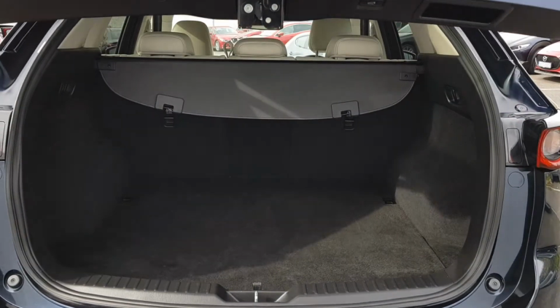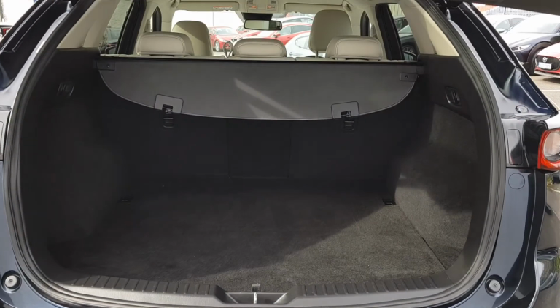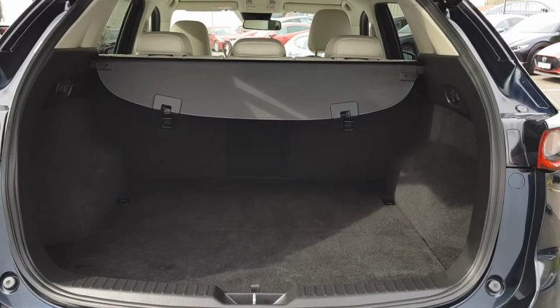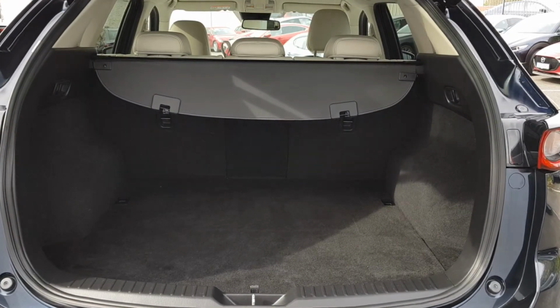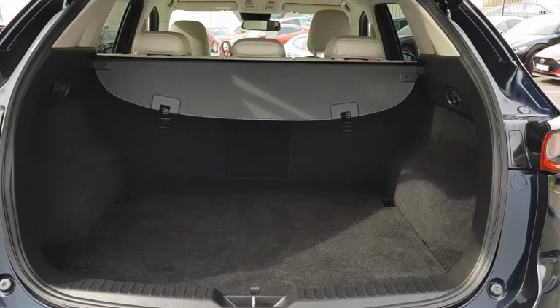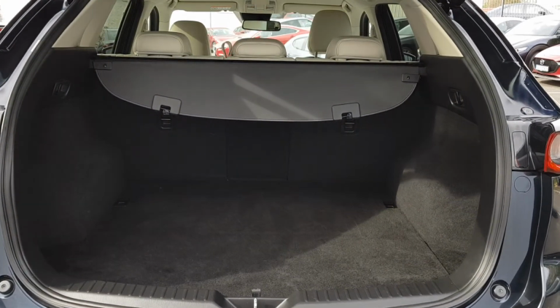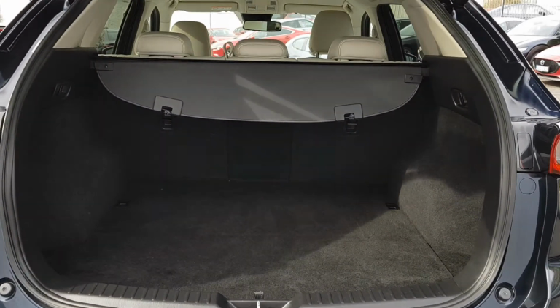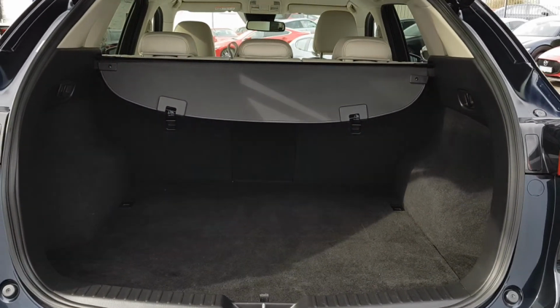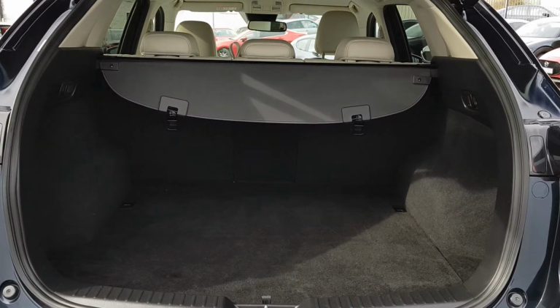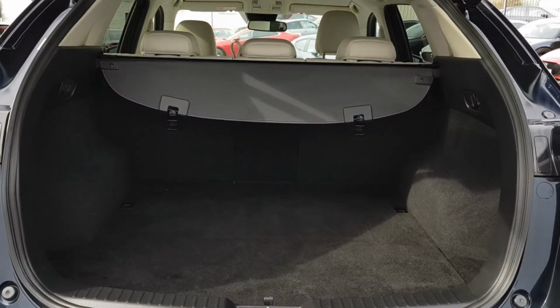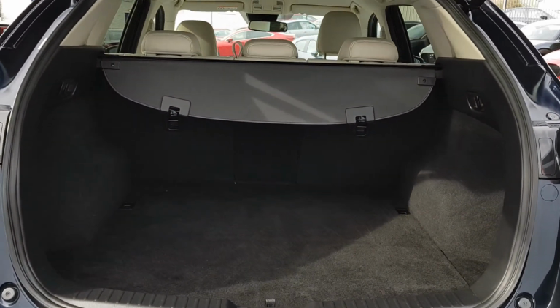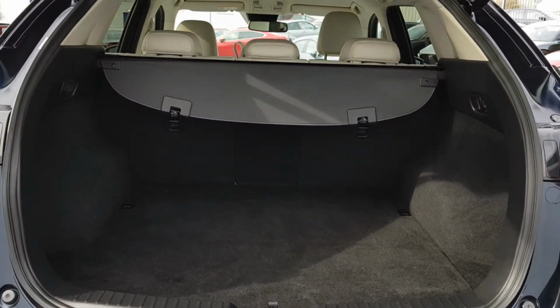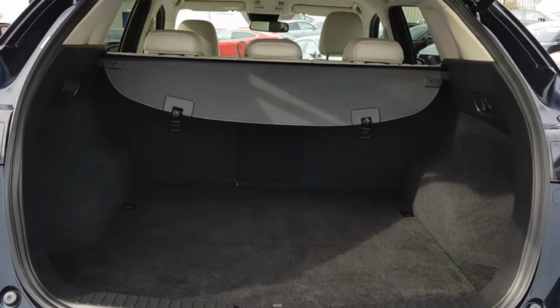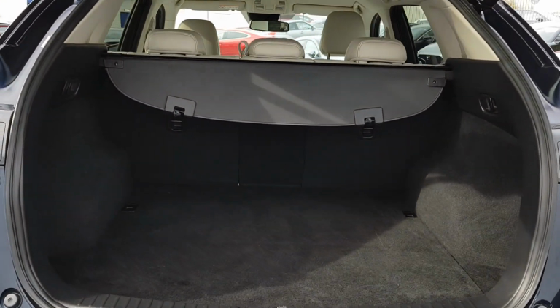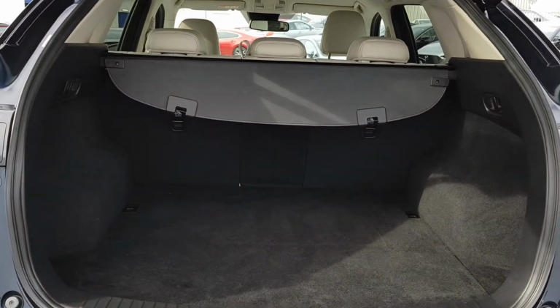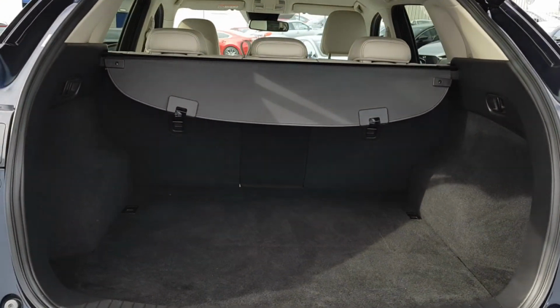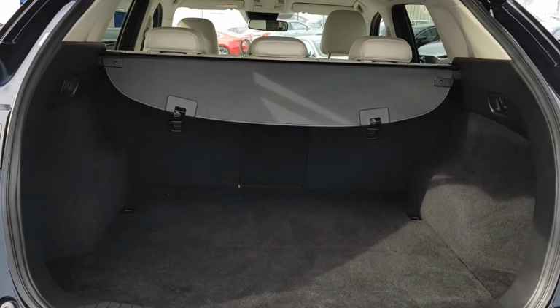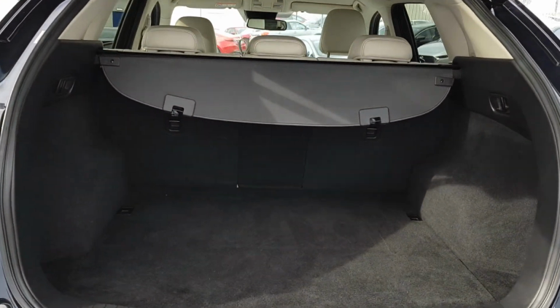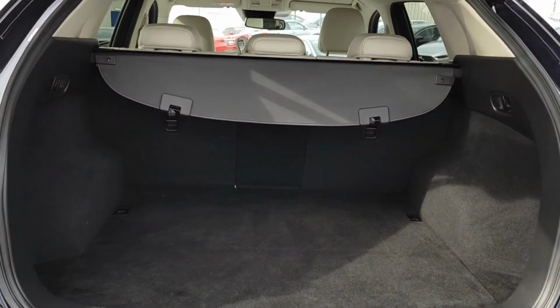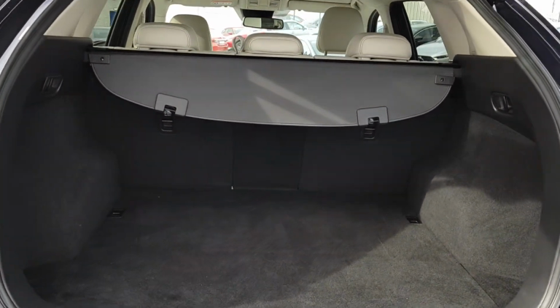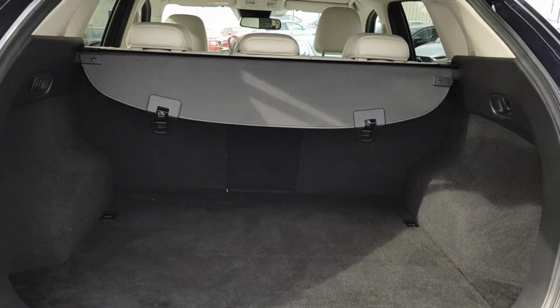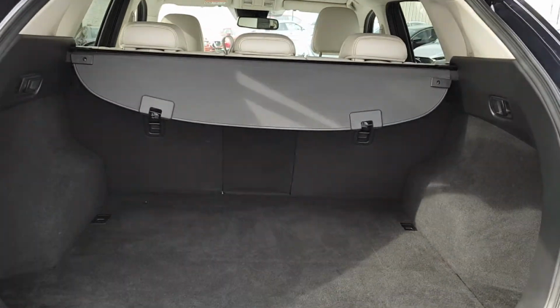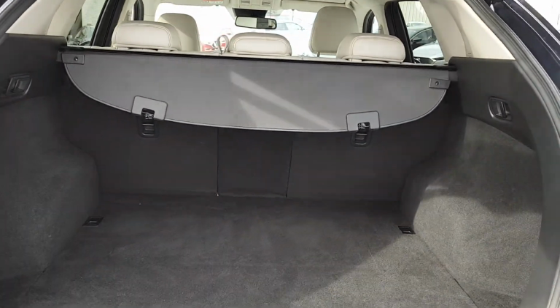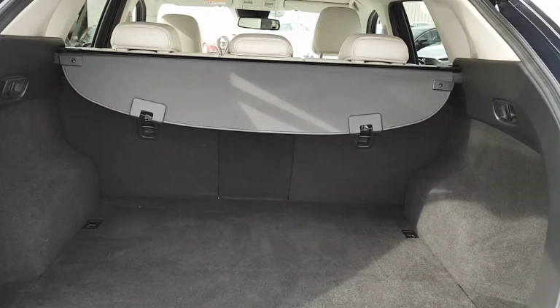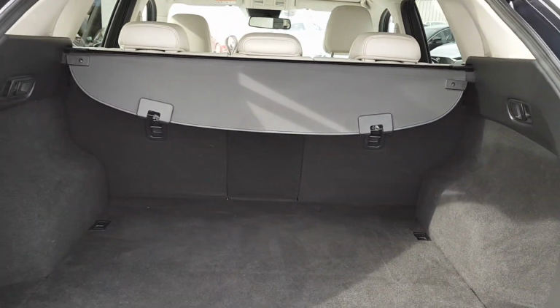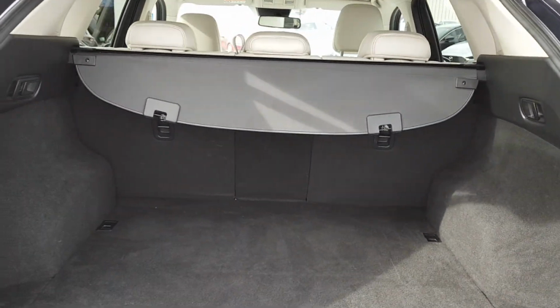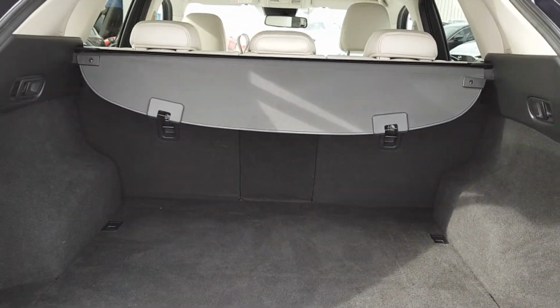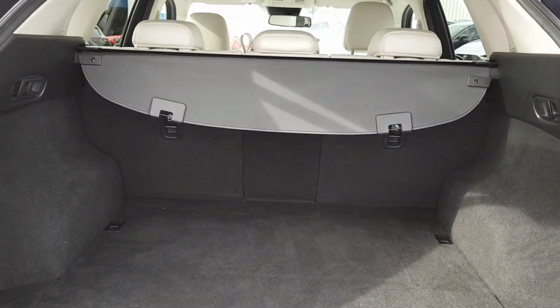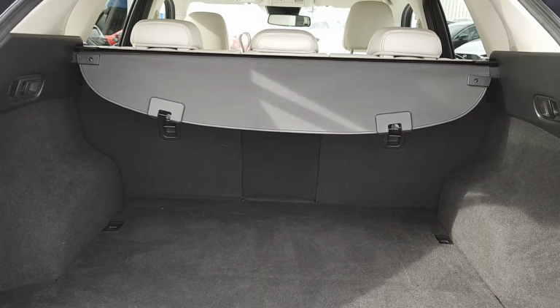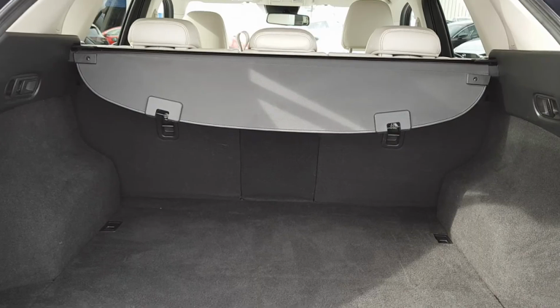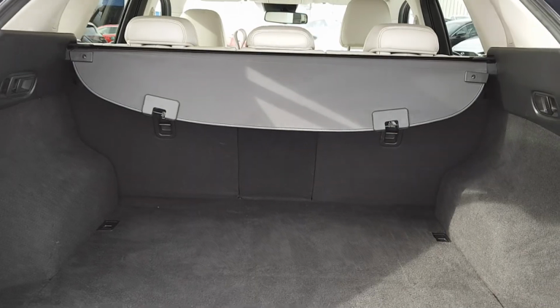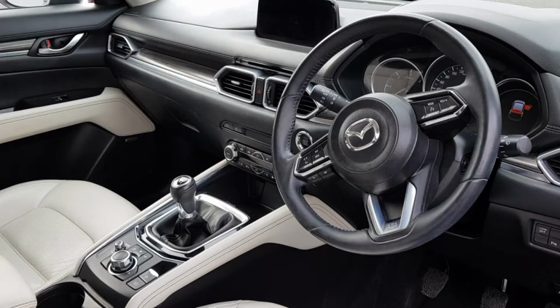We have an electric tailgate, a nice large boot space, also with fold-down seats and a privacy cover.